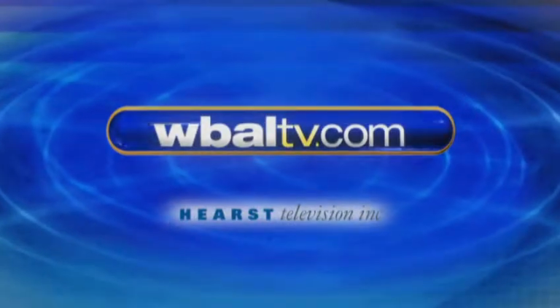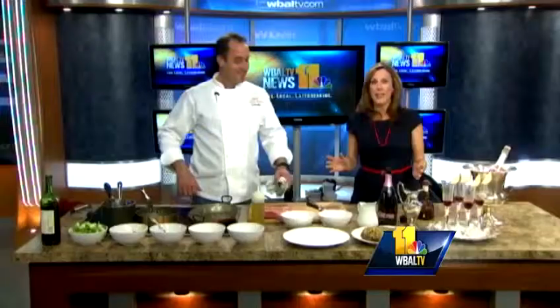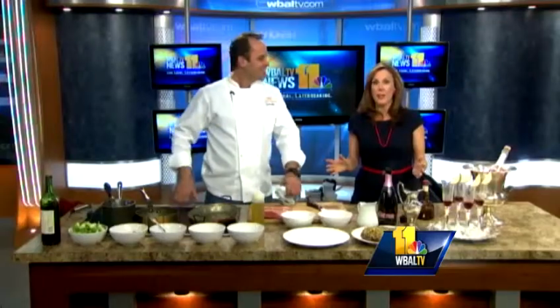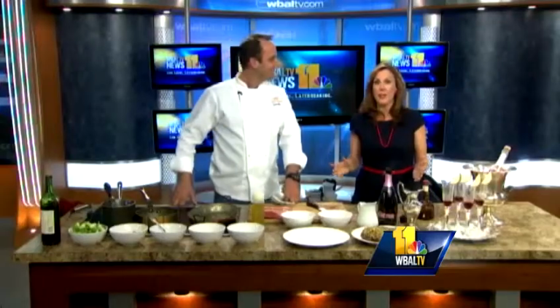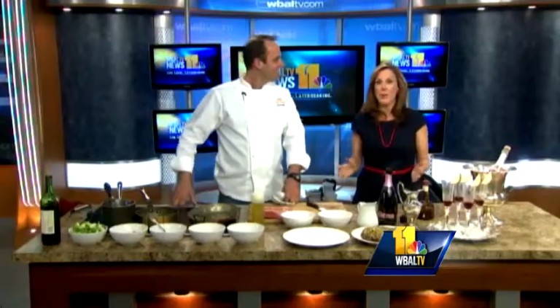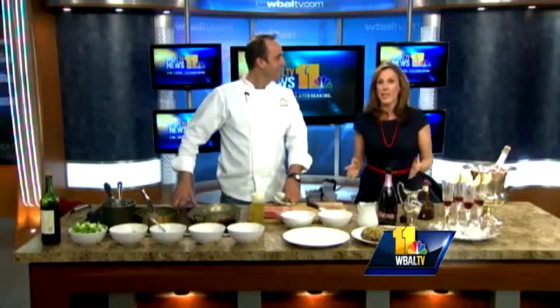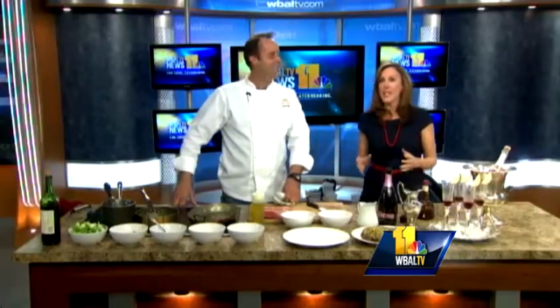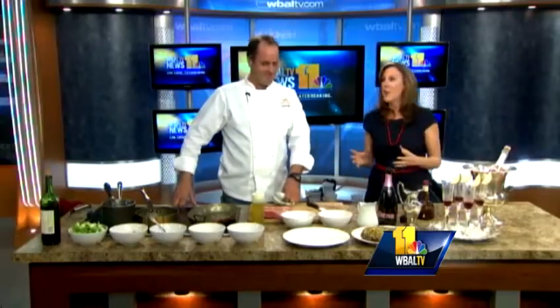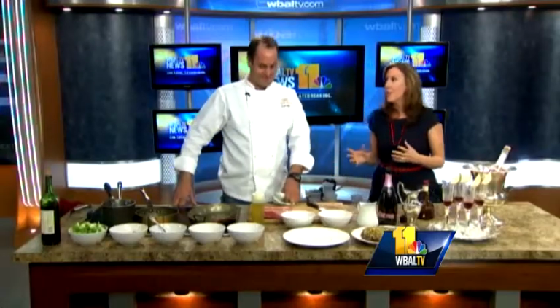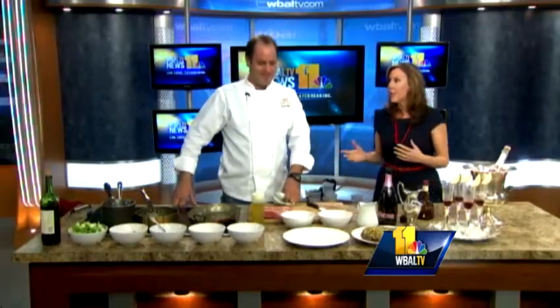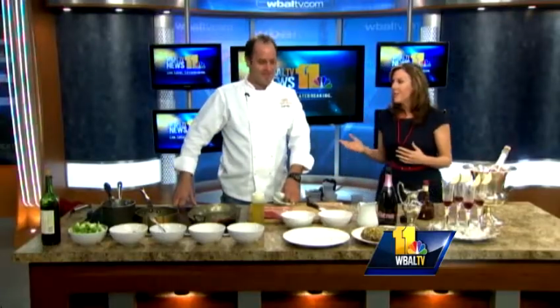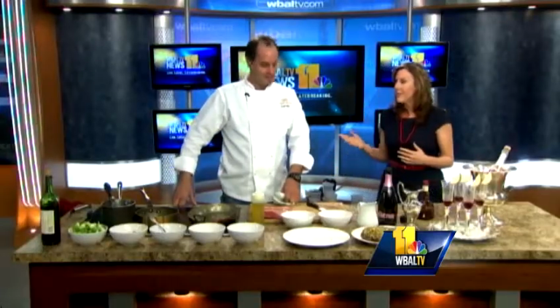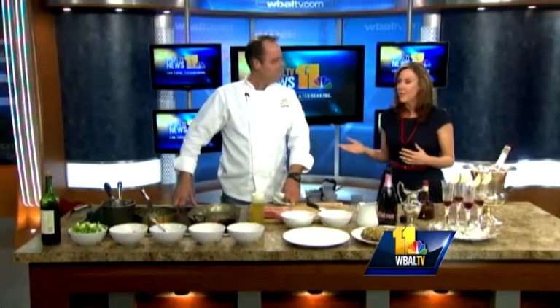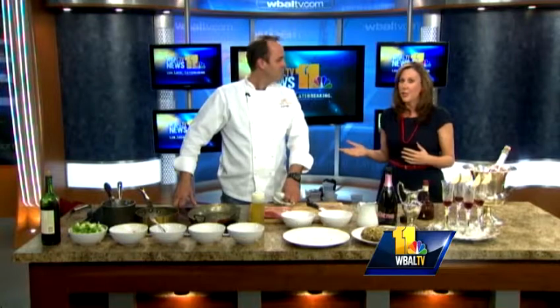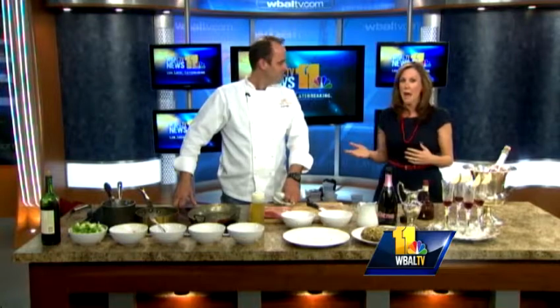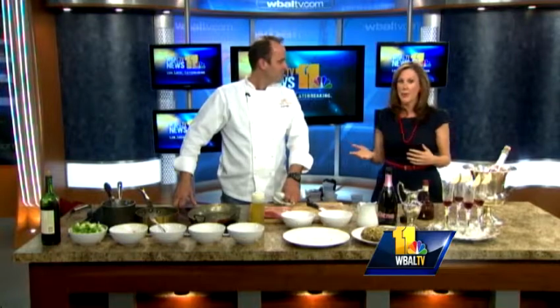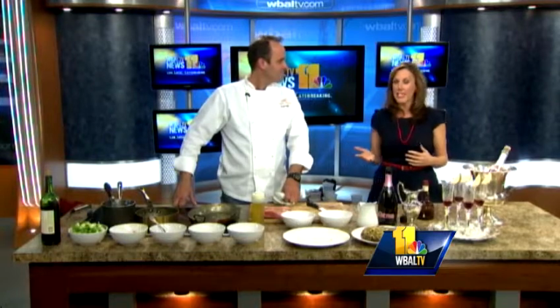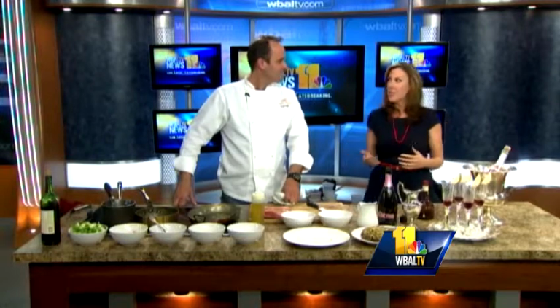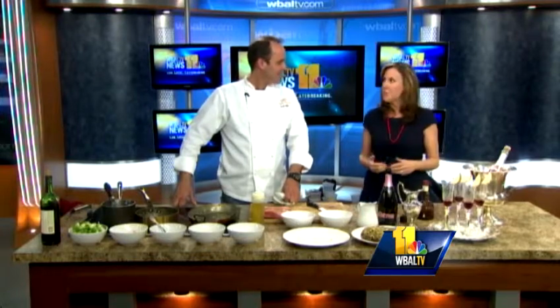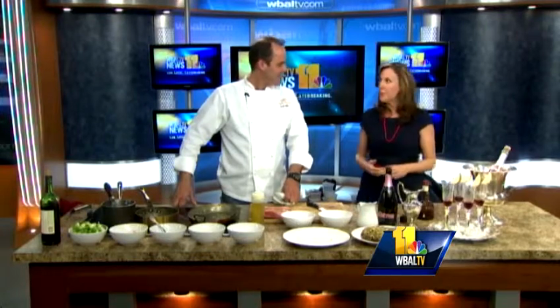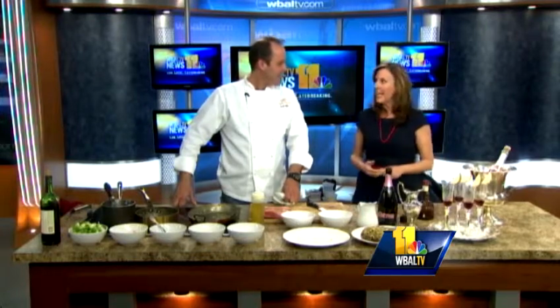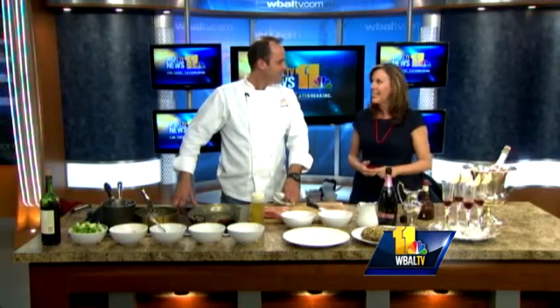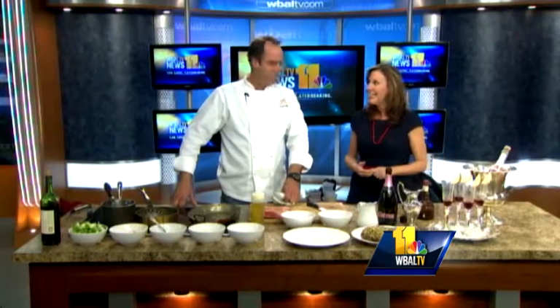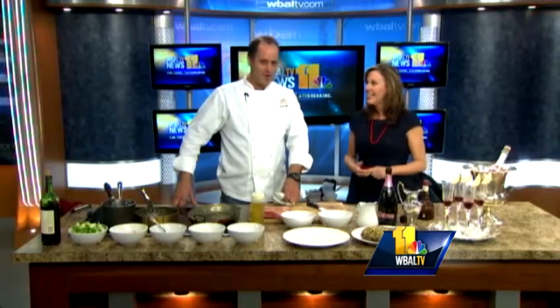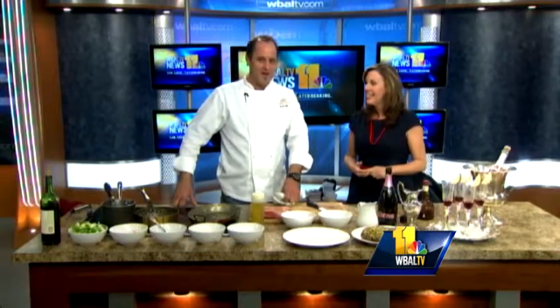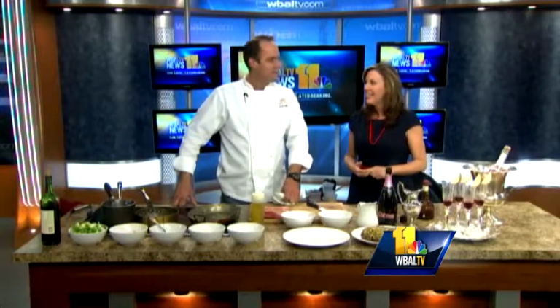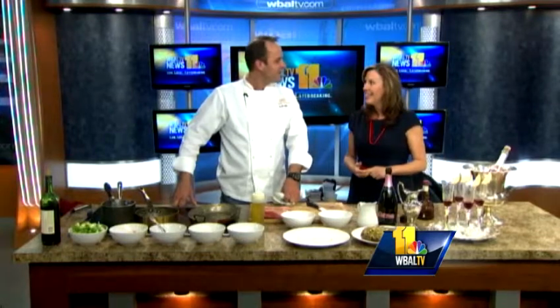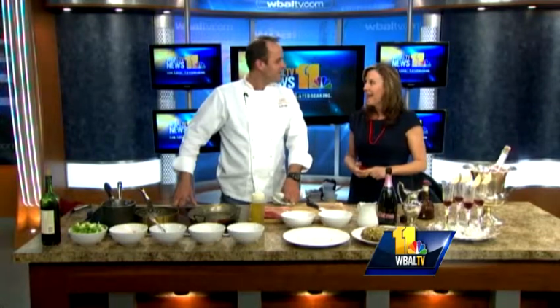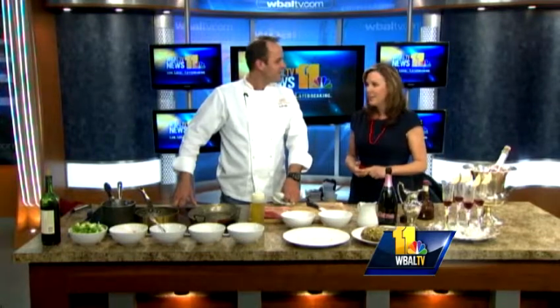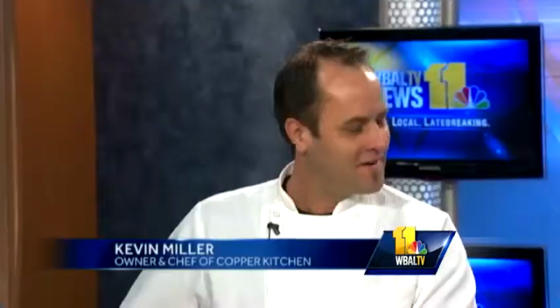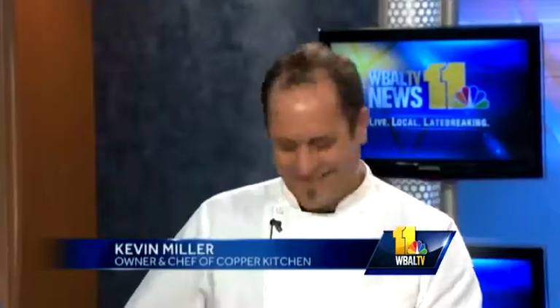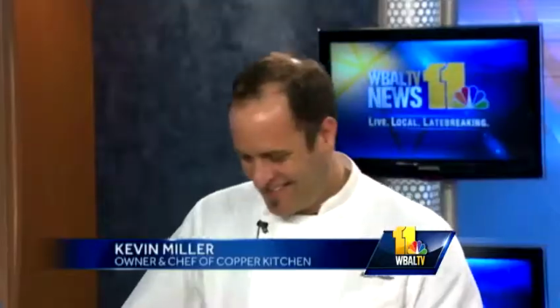The New Year's celebration kicked off early with Kevin Miller from Copper Kitchen. Good morning. Happy New Year to you too.